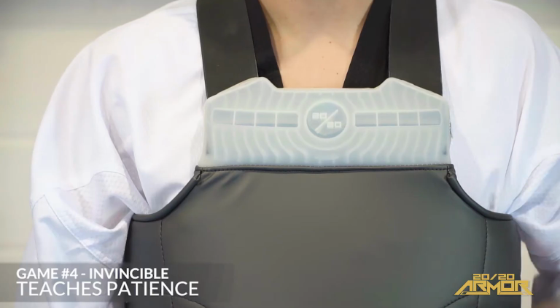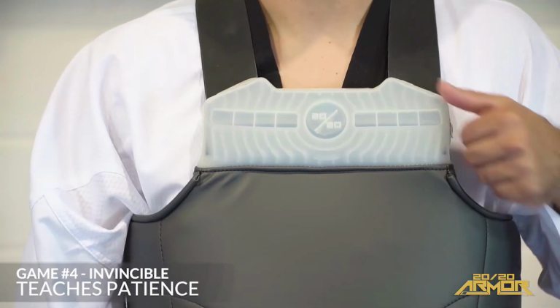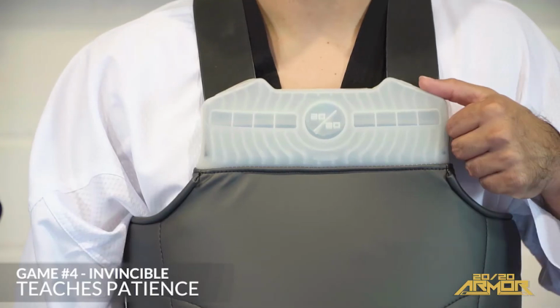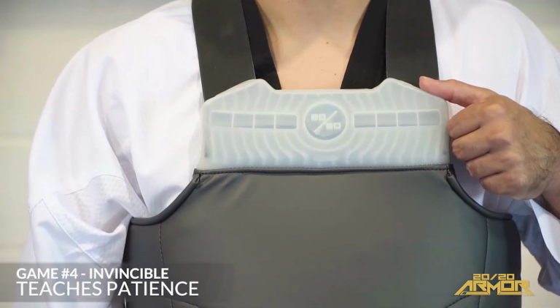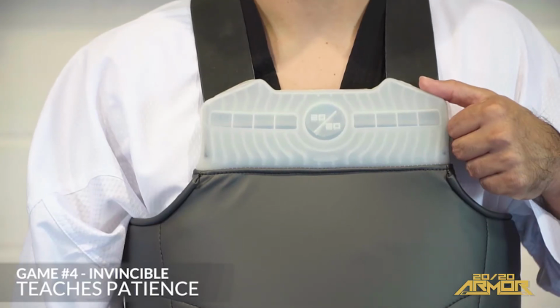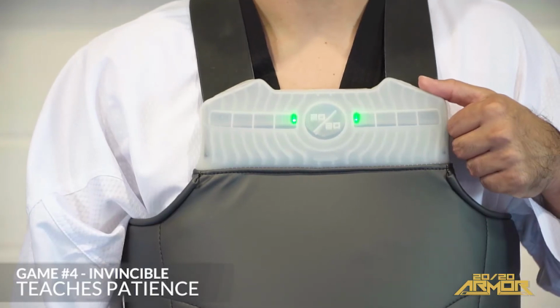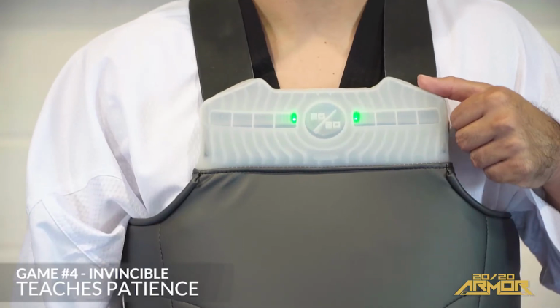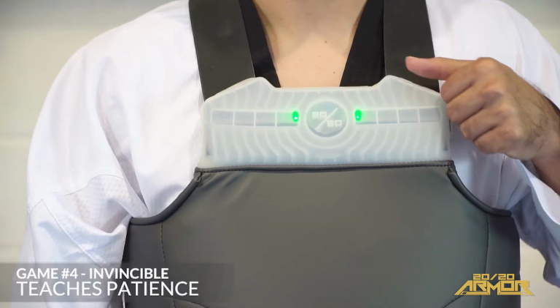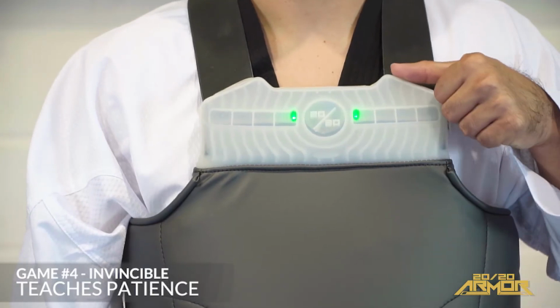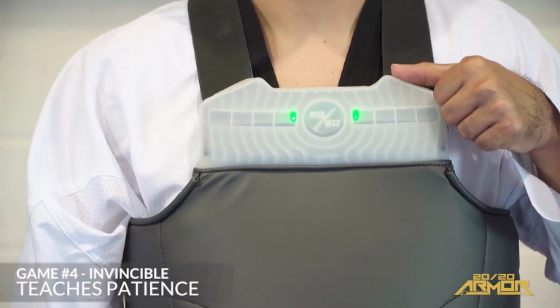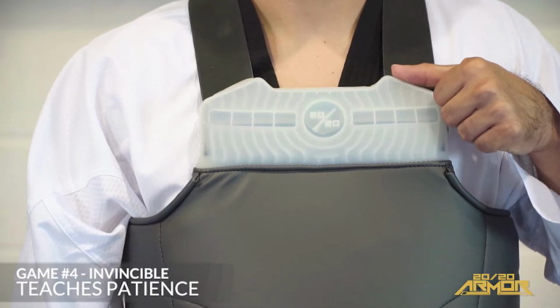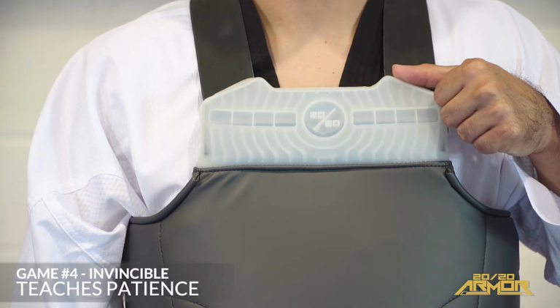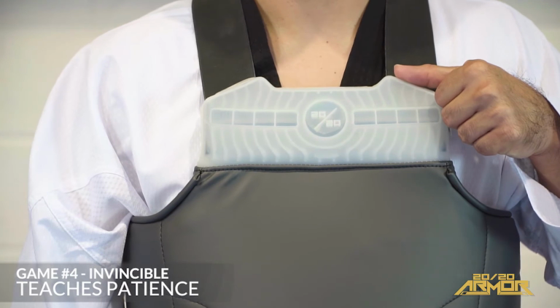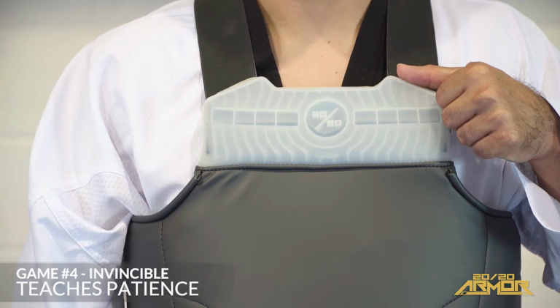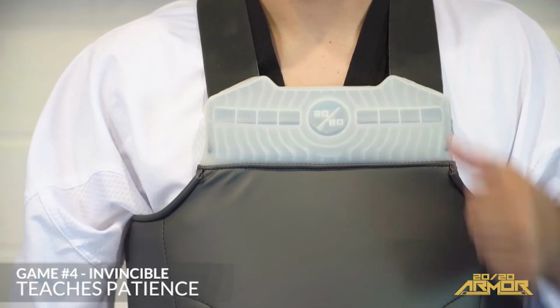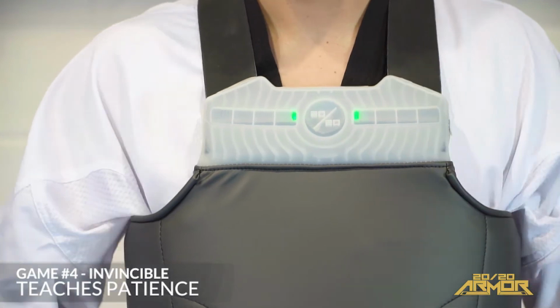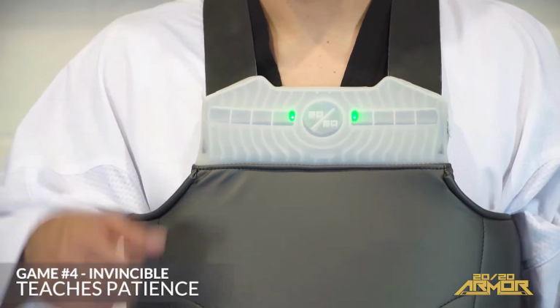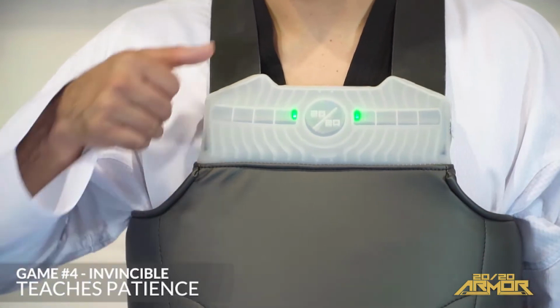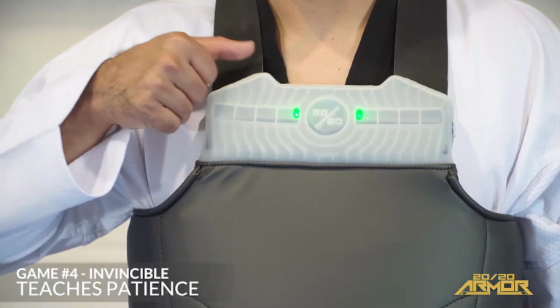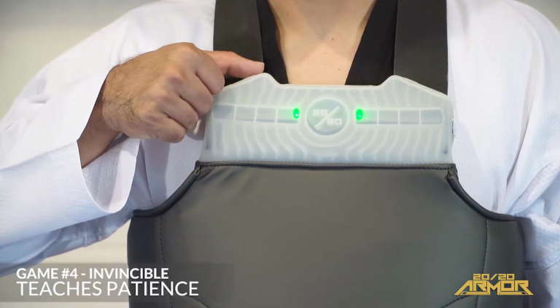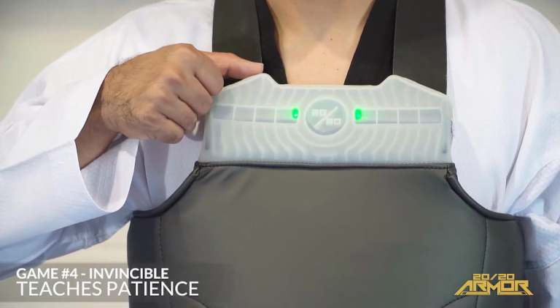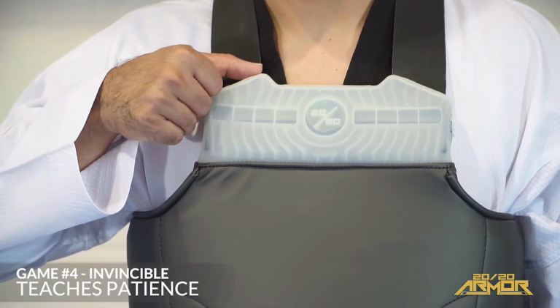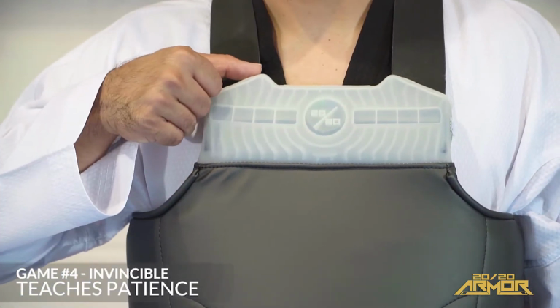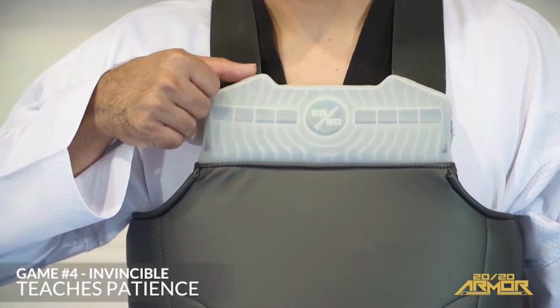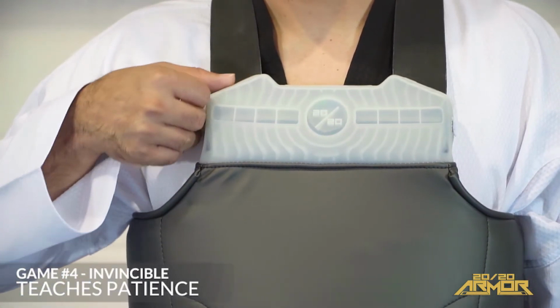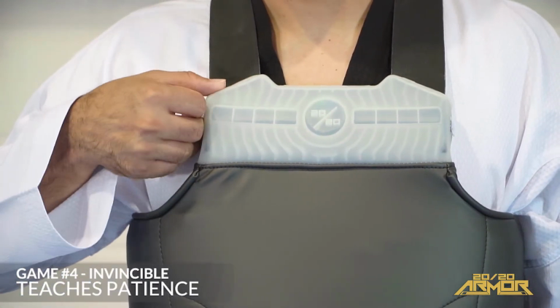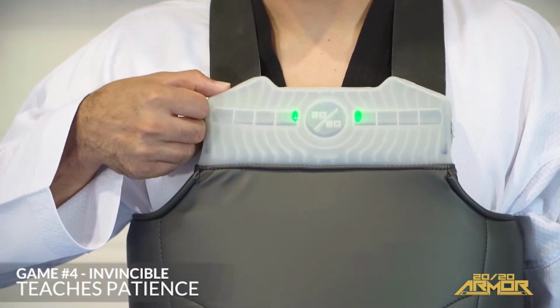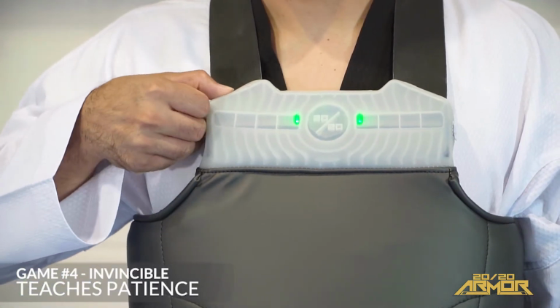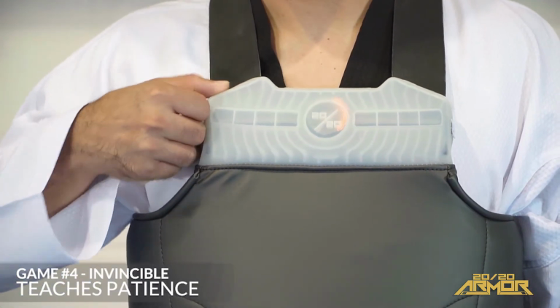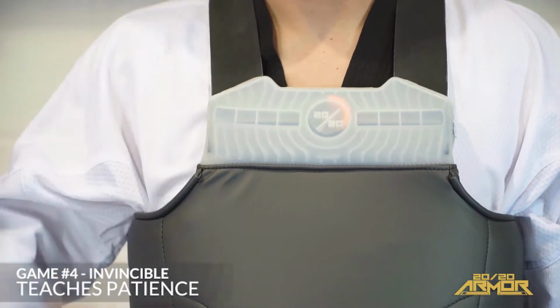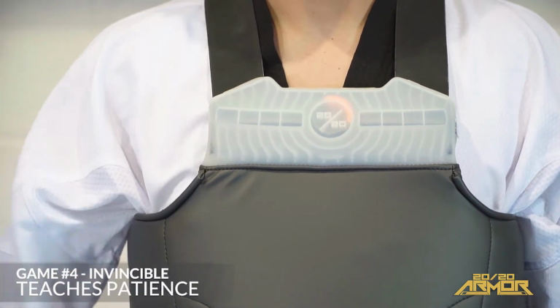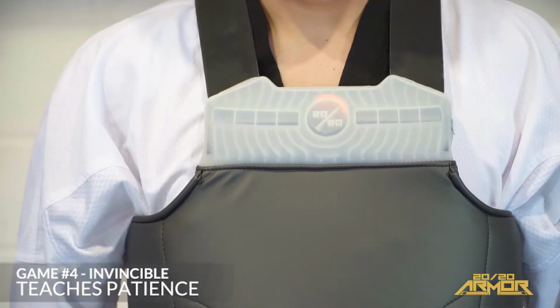Select game number four, choose your difficulty settings, select how long you want the match to run, and press play.